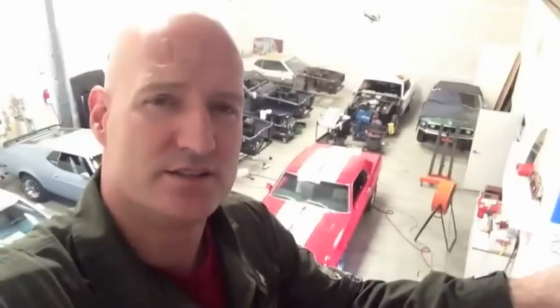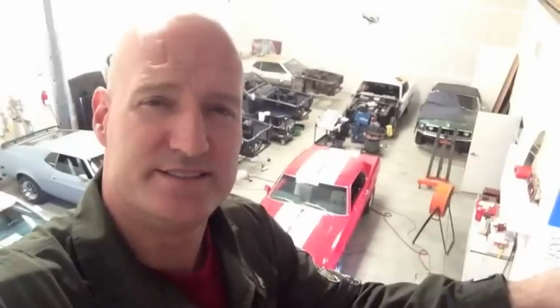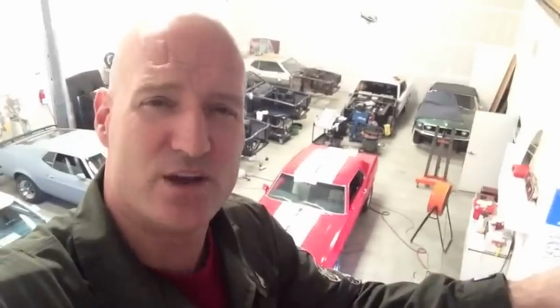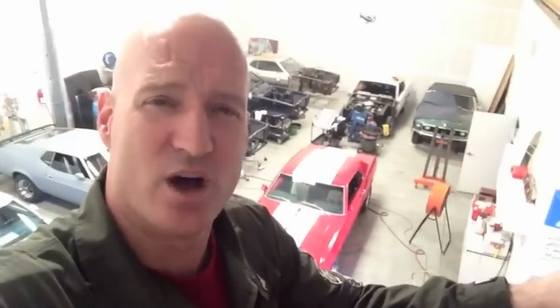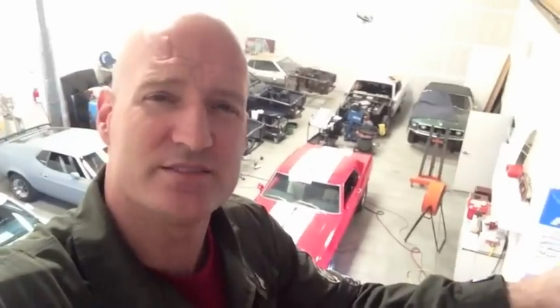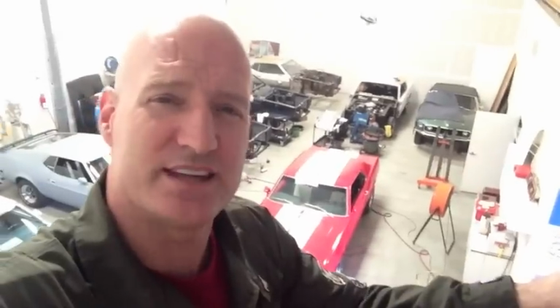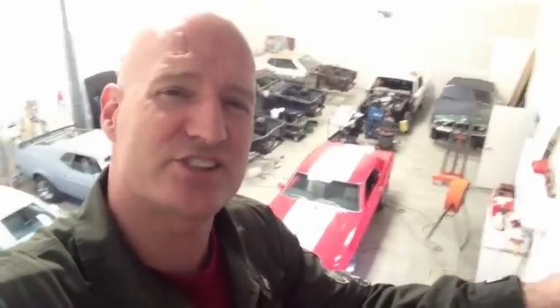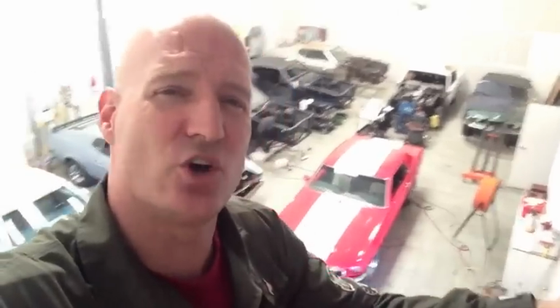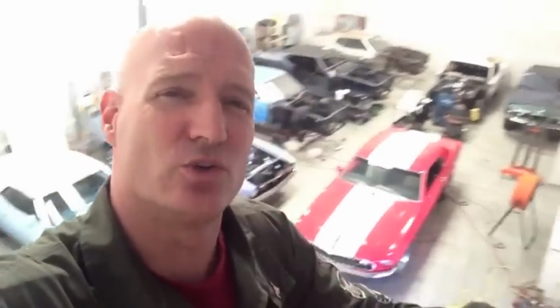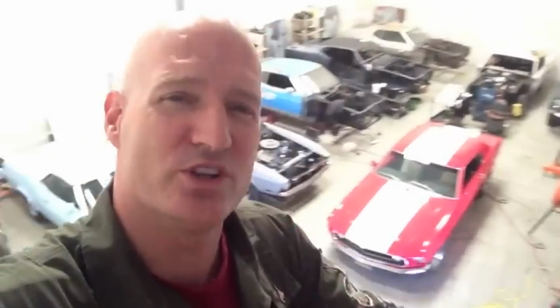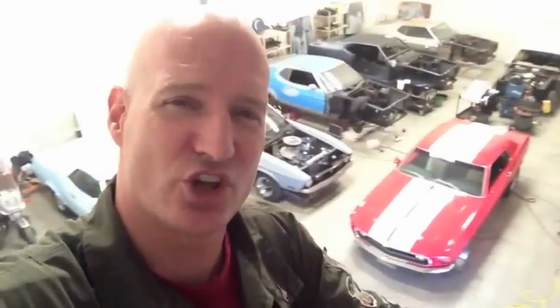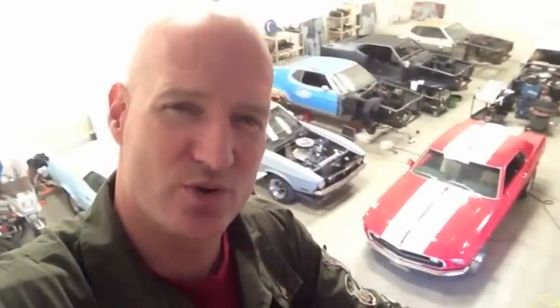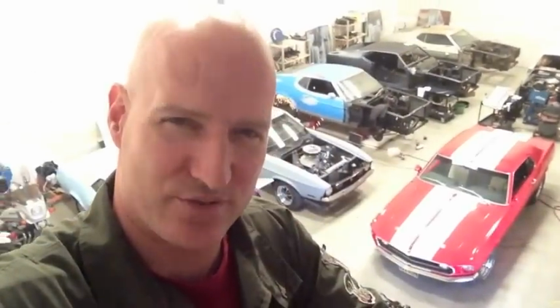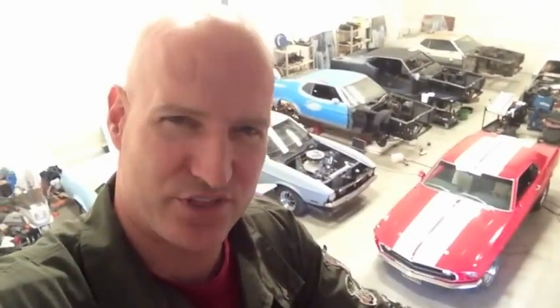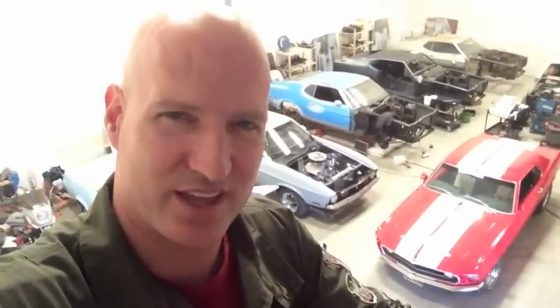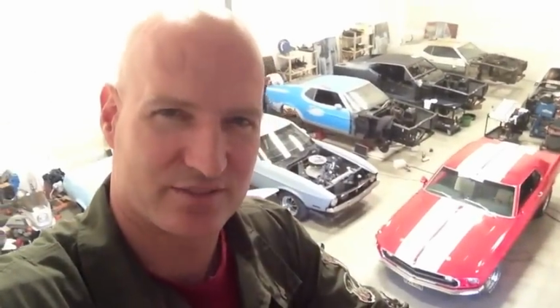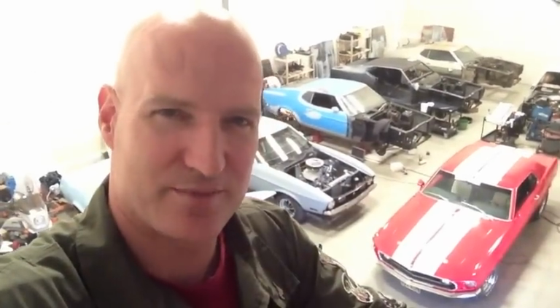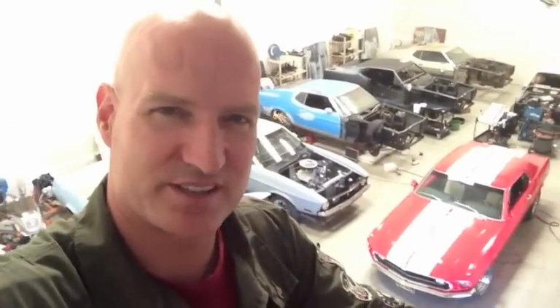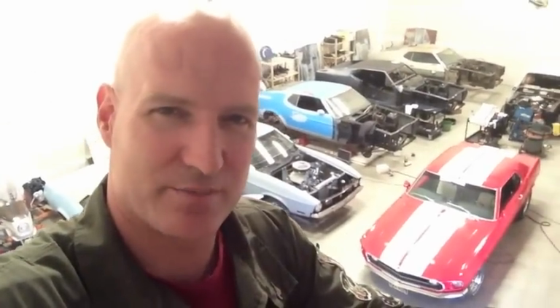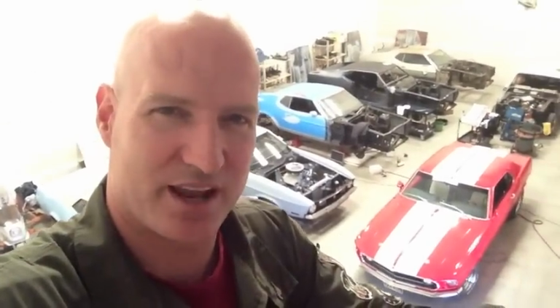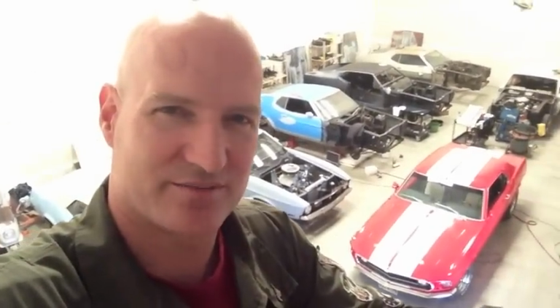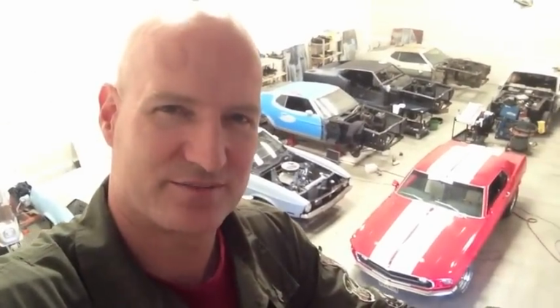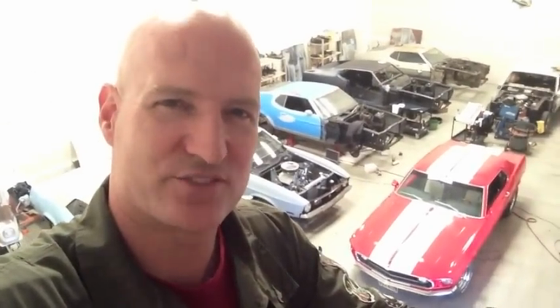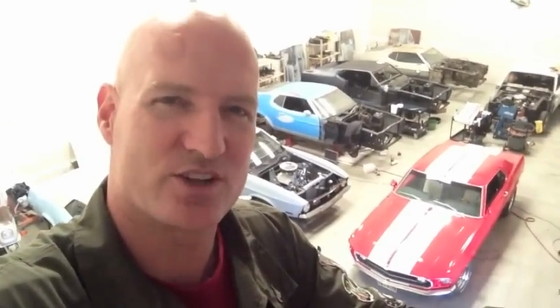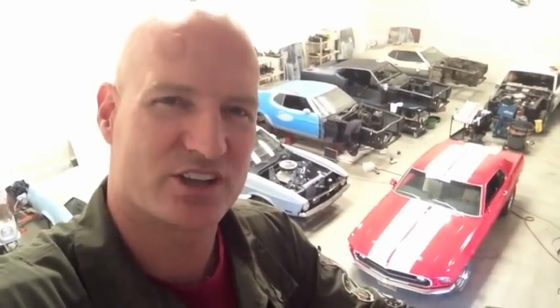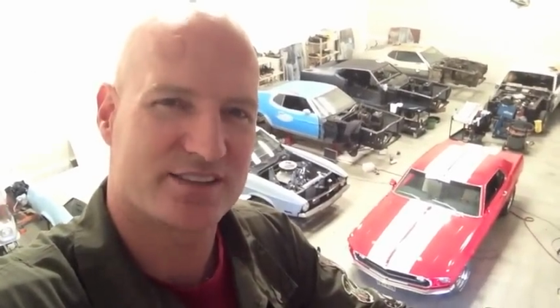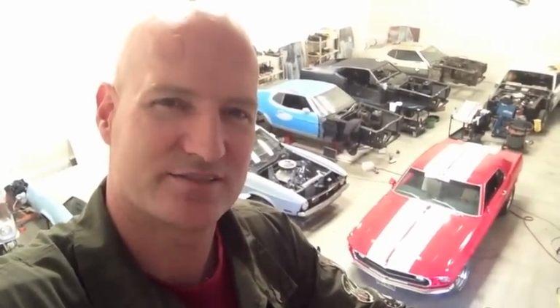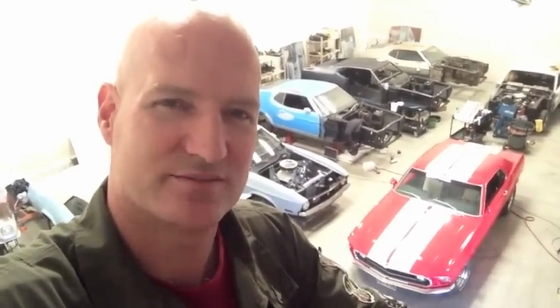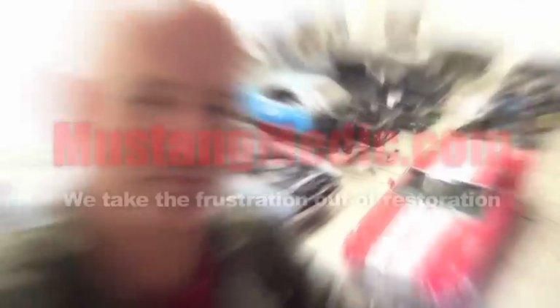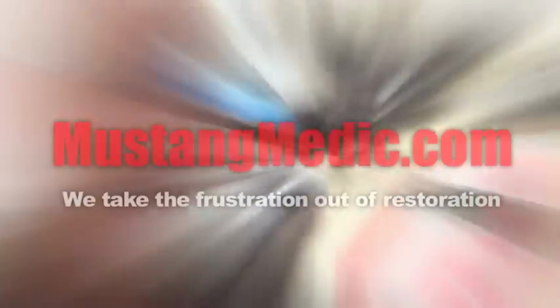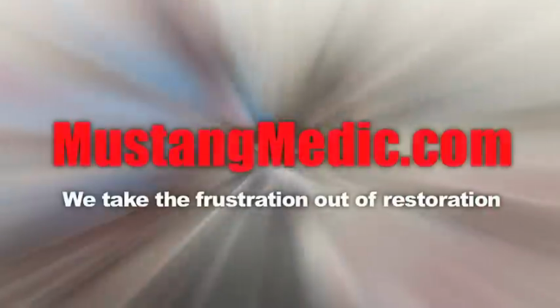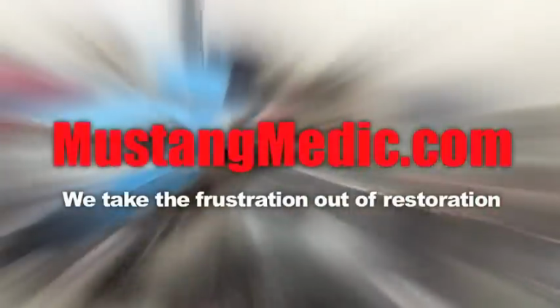Day one, day sold. We show you everything at Mustang Medic. We take frustration out of restoration.